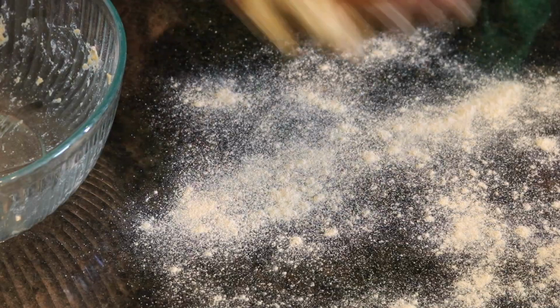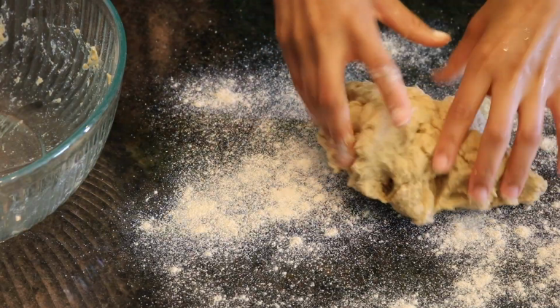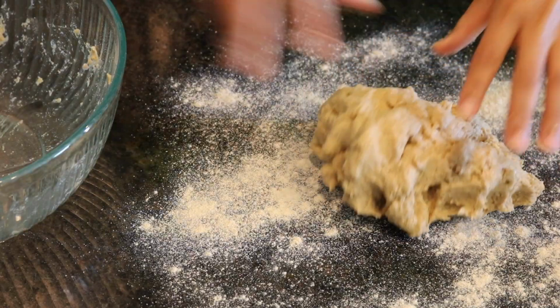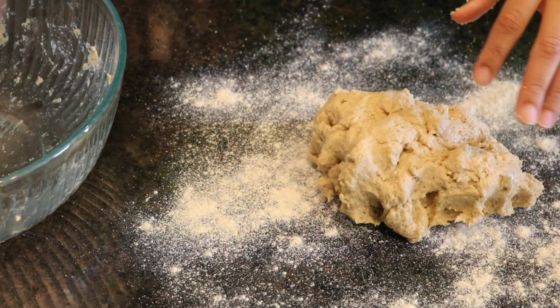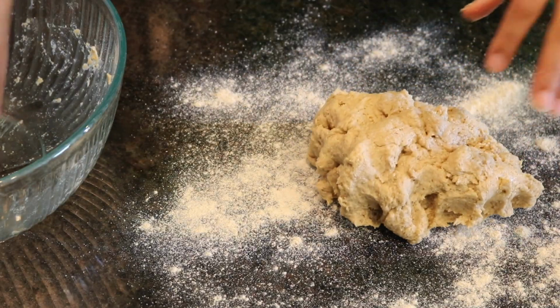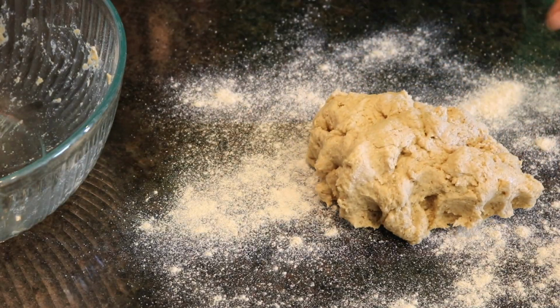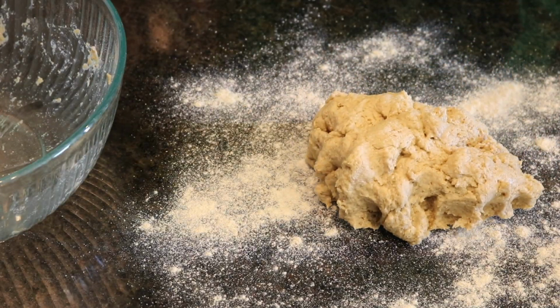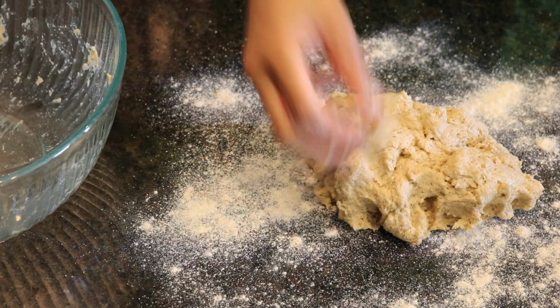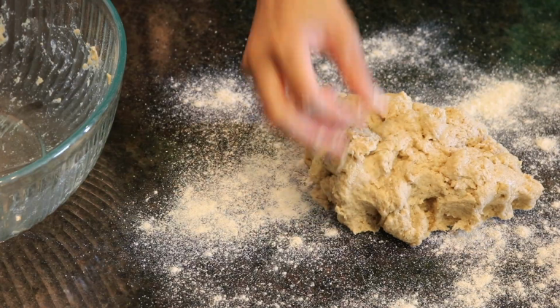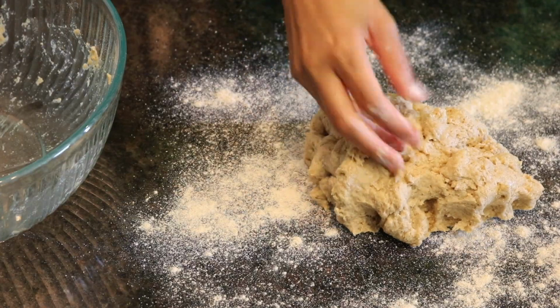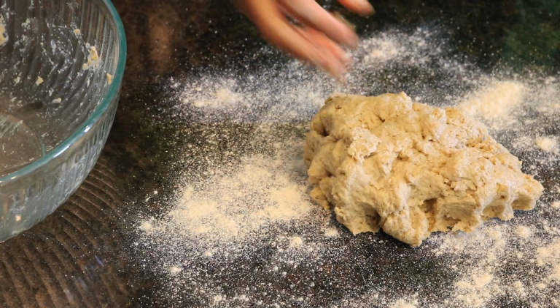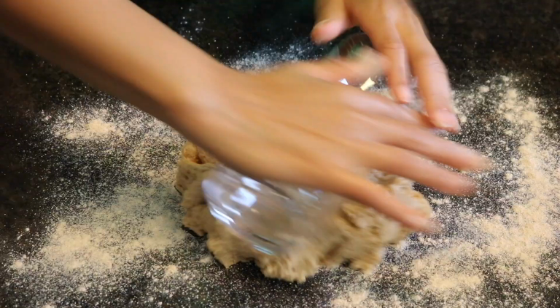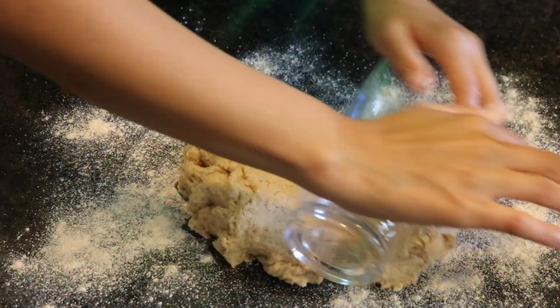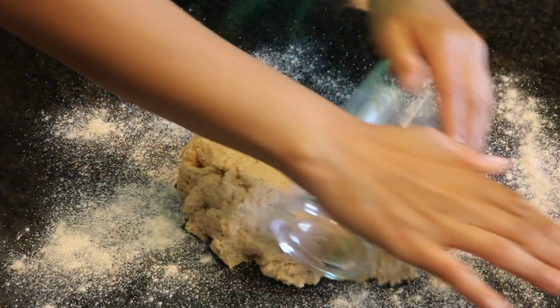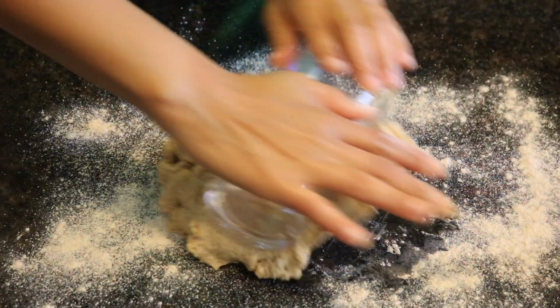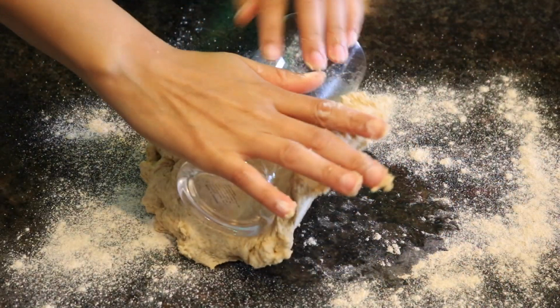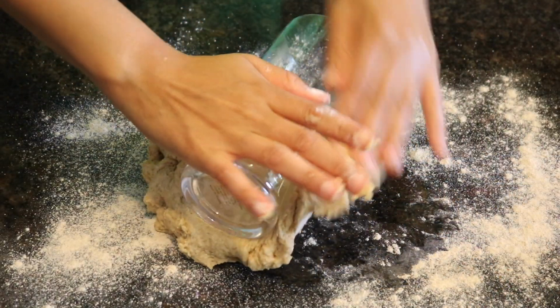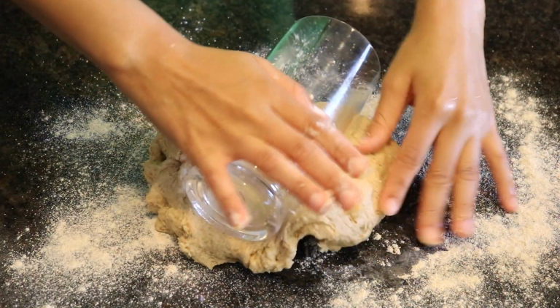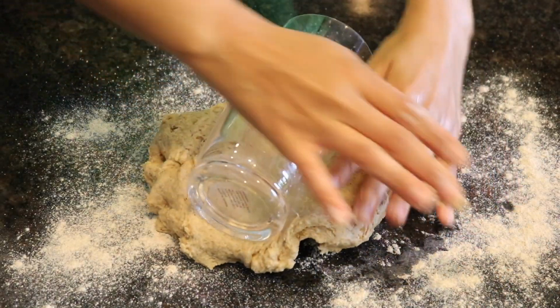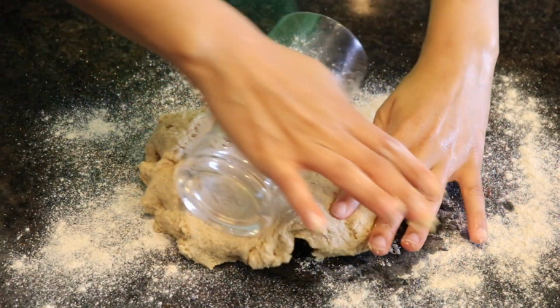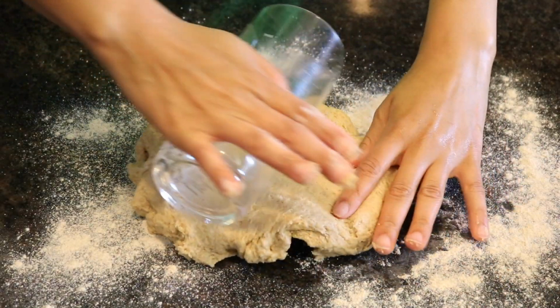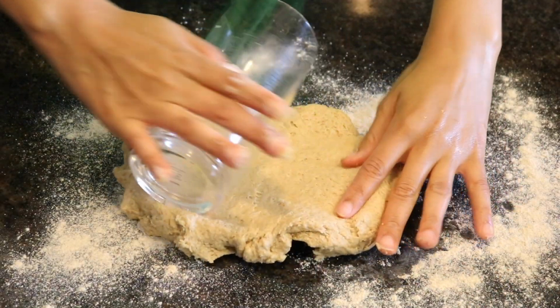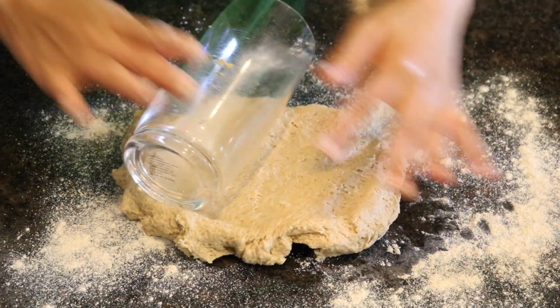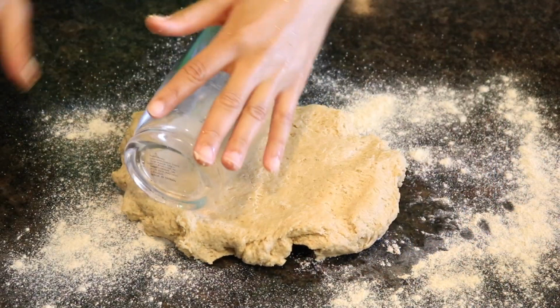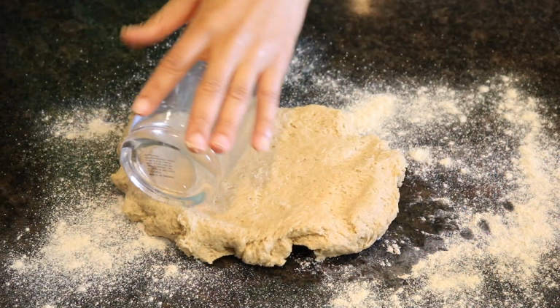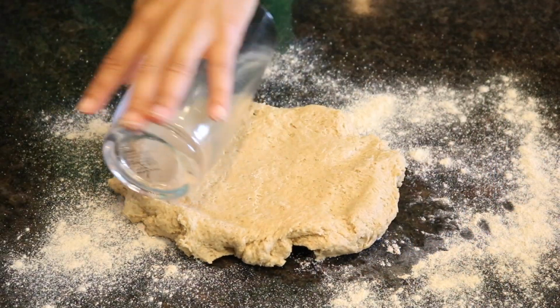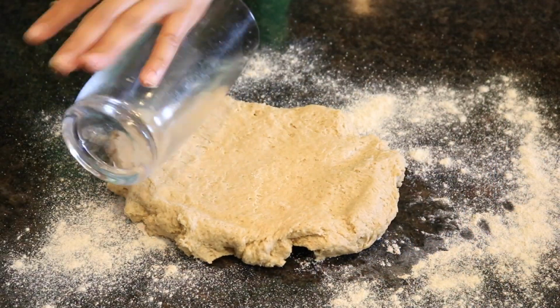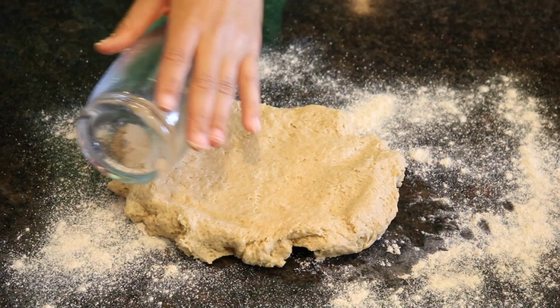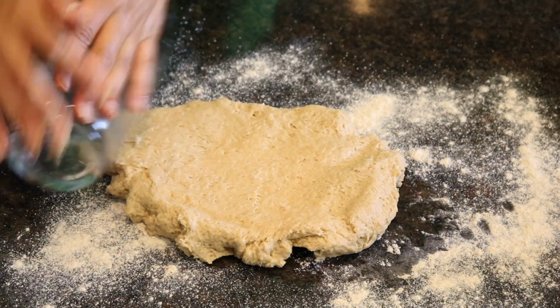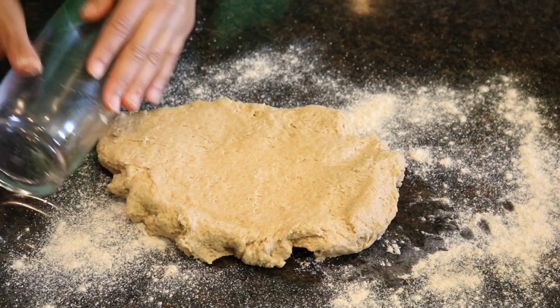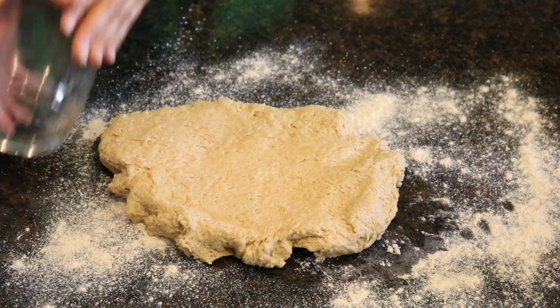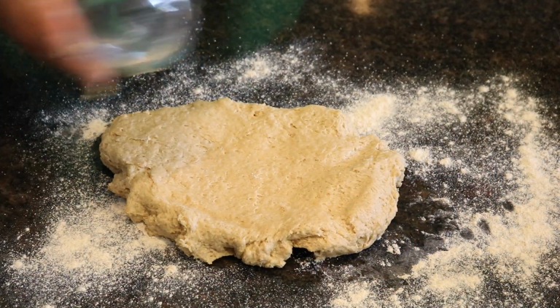Now add some flour so the dough doesn't stick. You can use a rolling pin or you can use a cup — that's what I'm using.